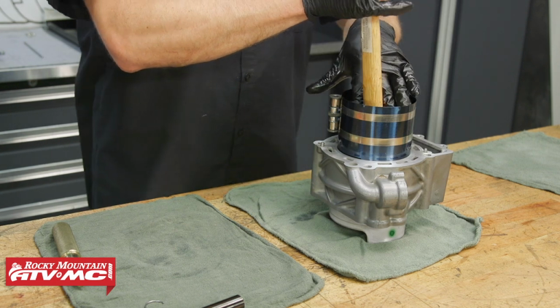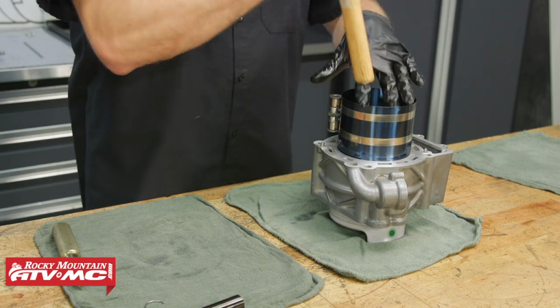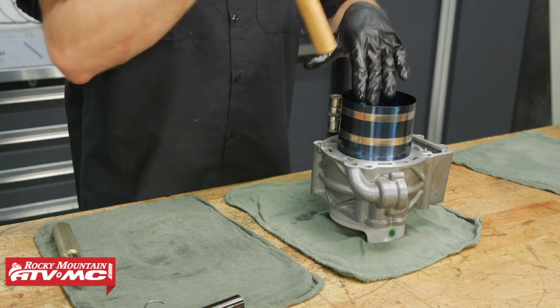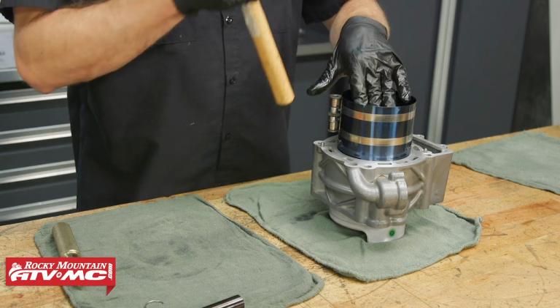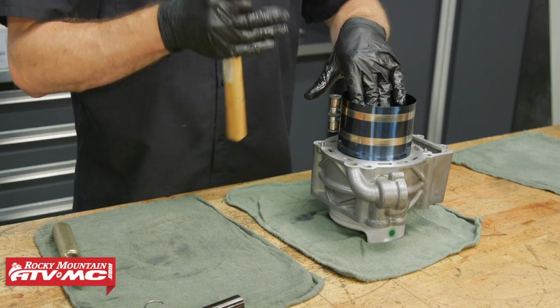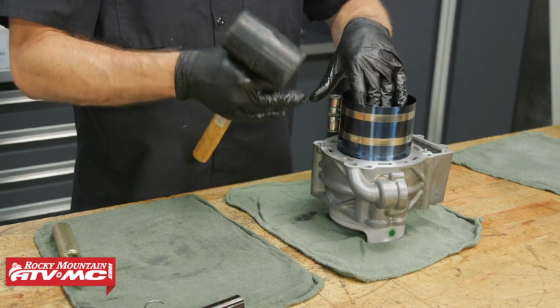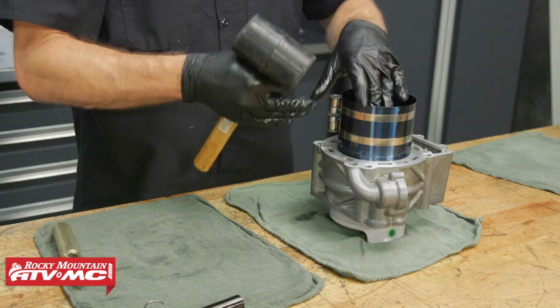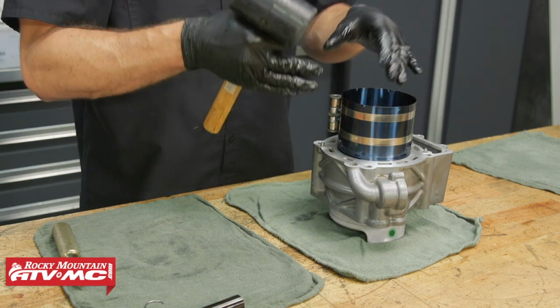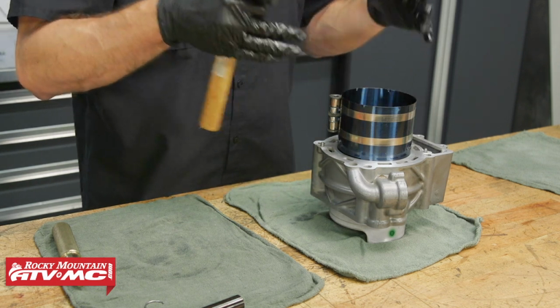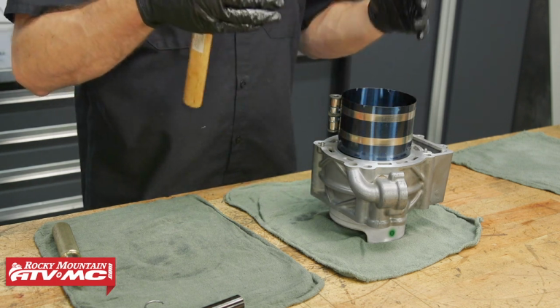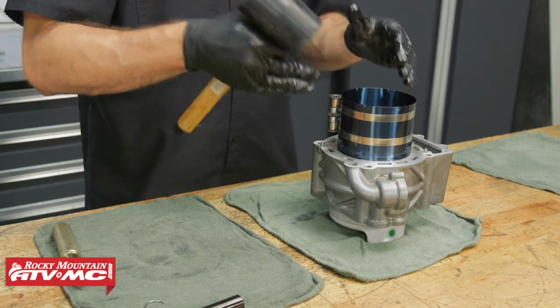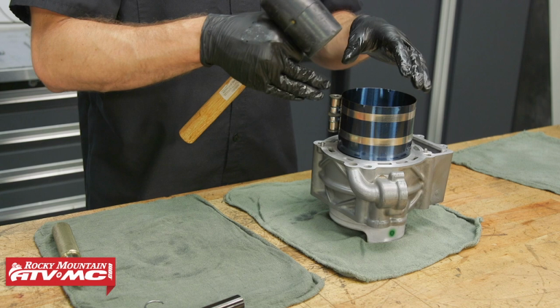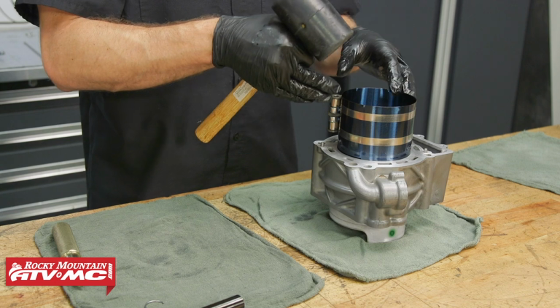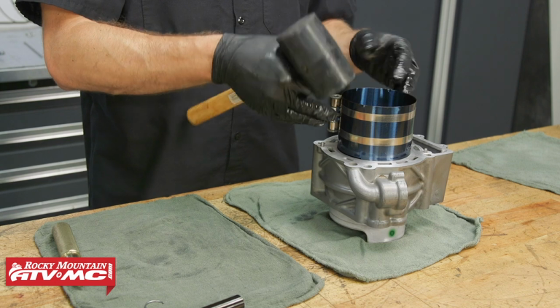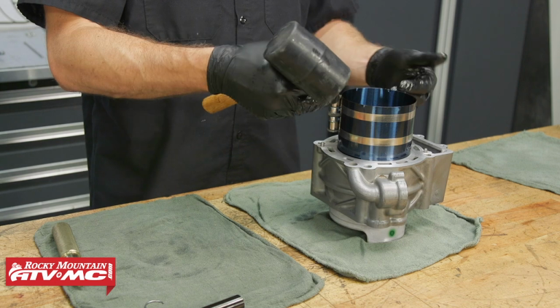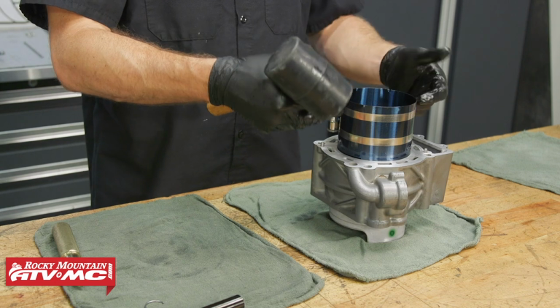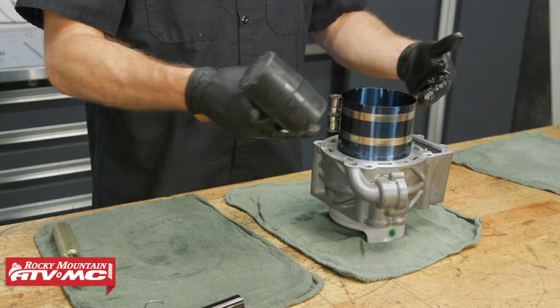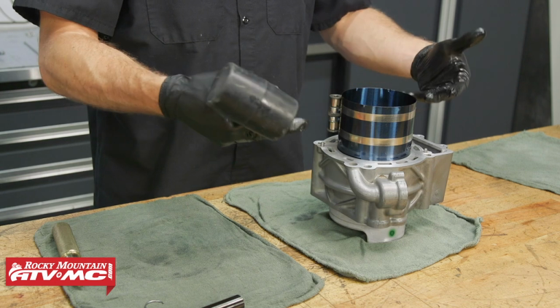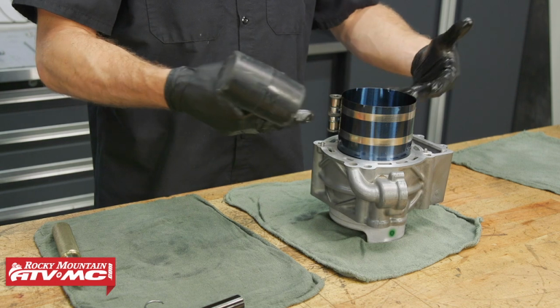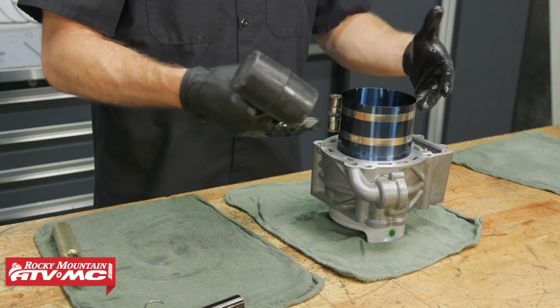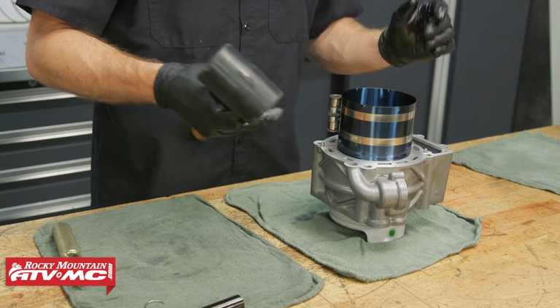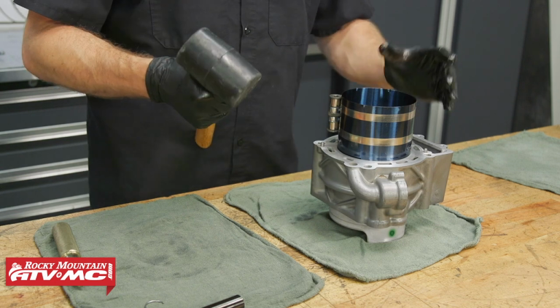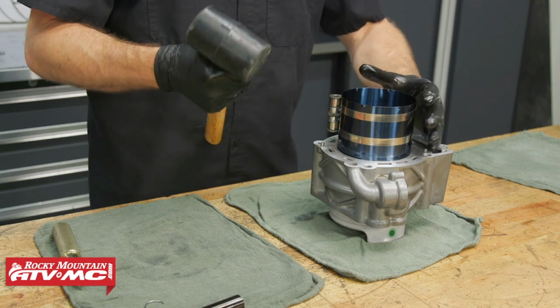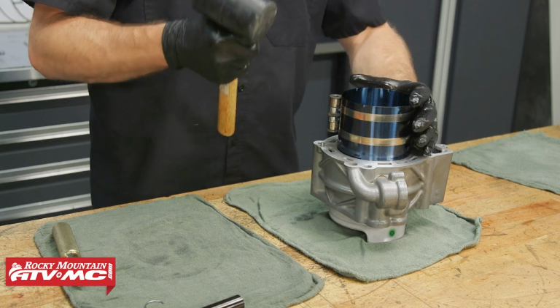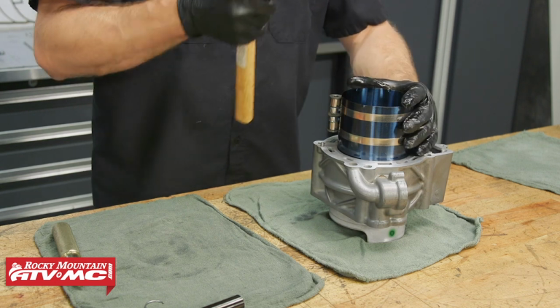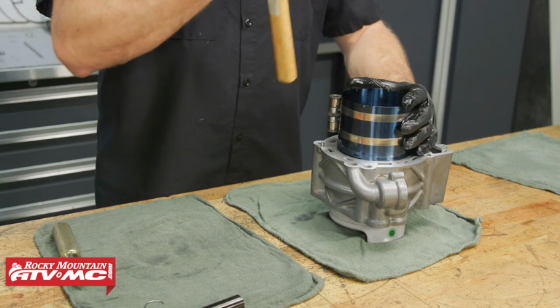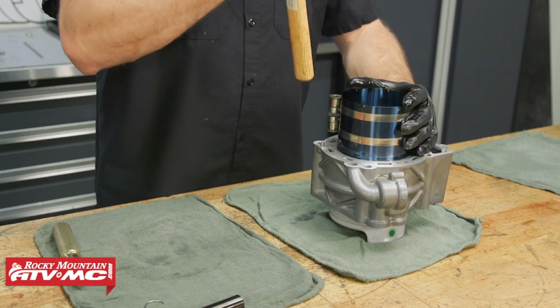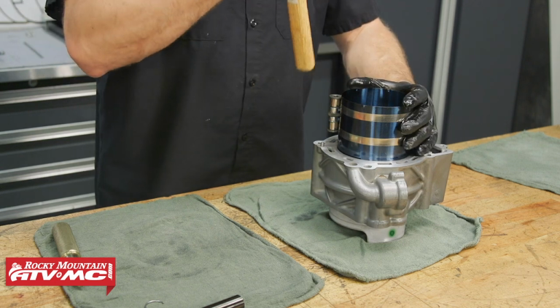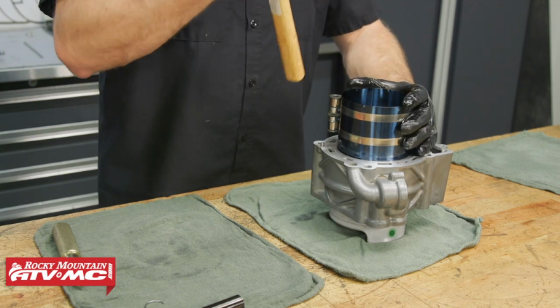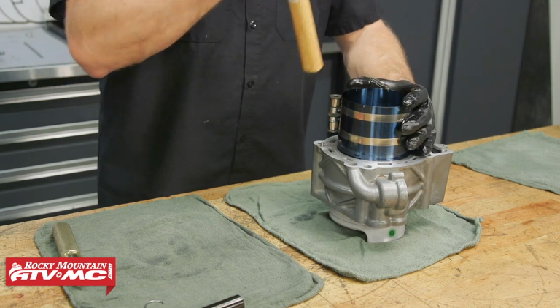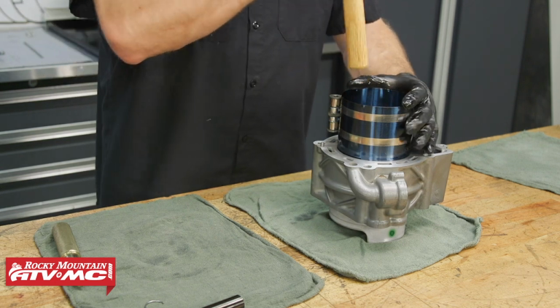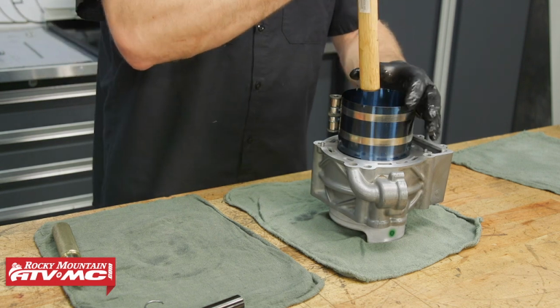If it stops, don't try to keep hitting it in. You might not have the rings compressed far enough, but it should go in smooth.